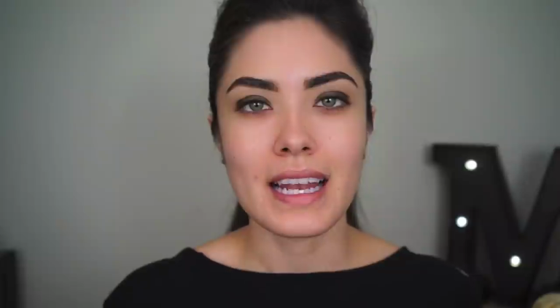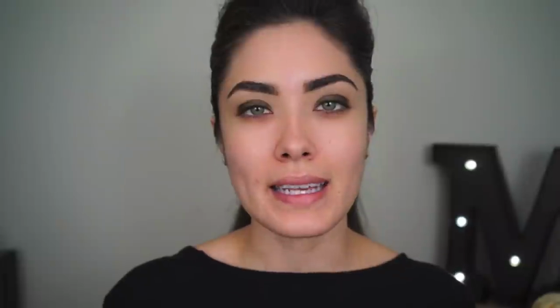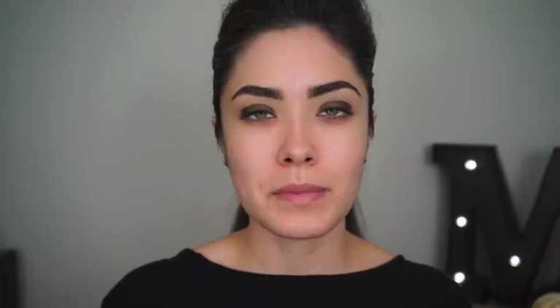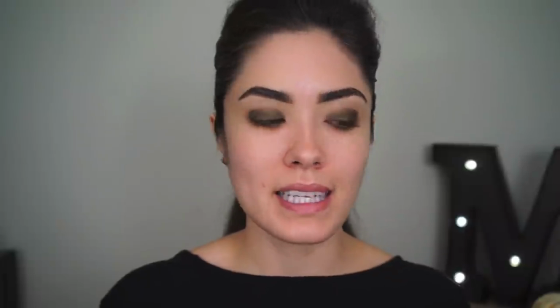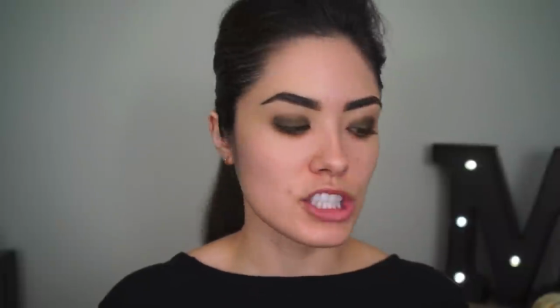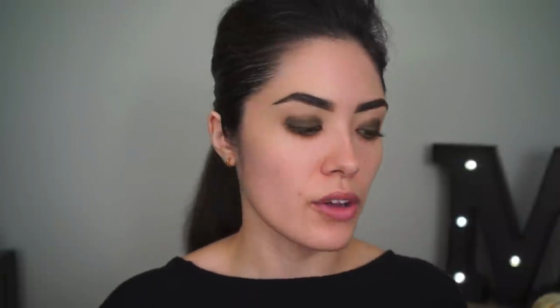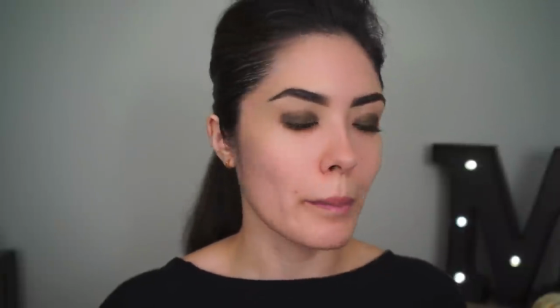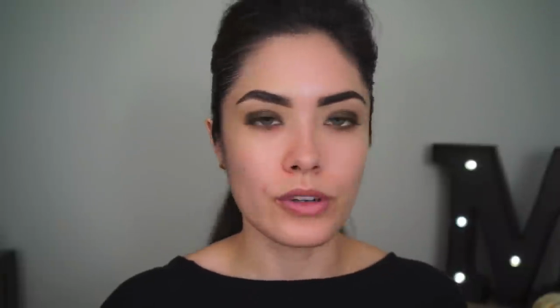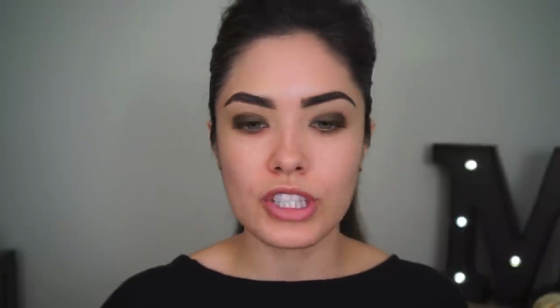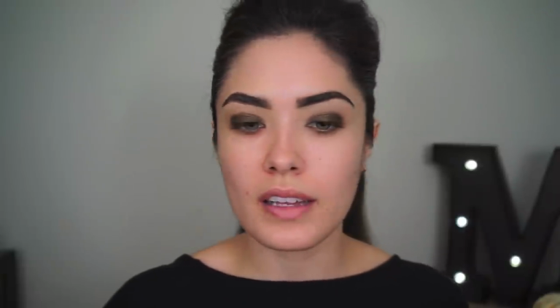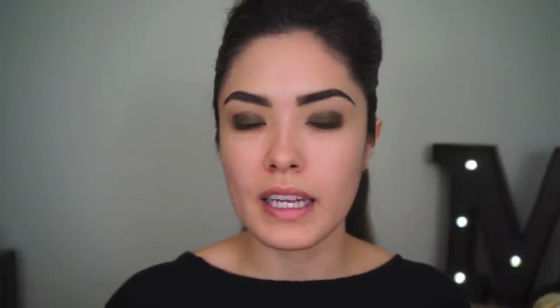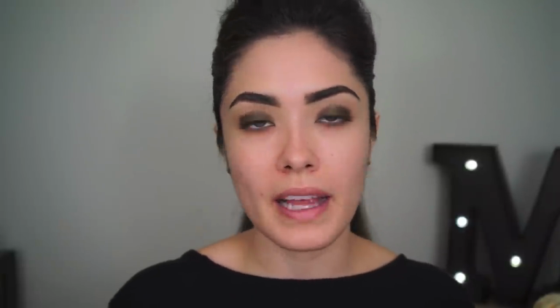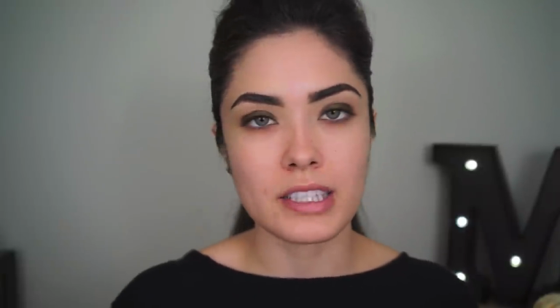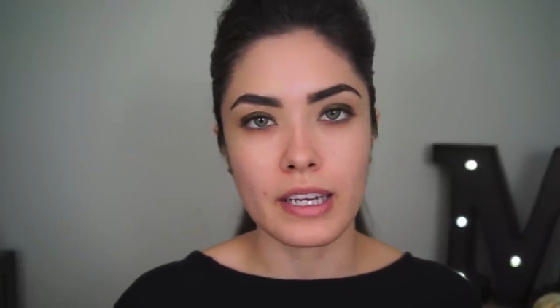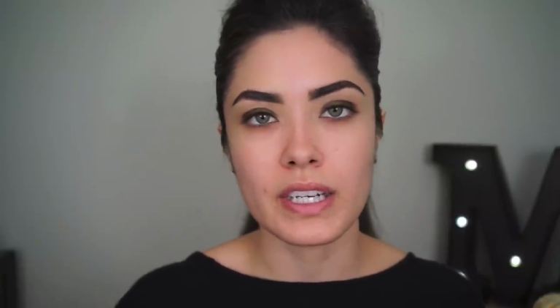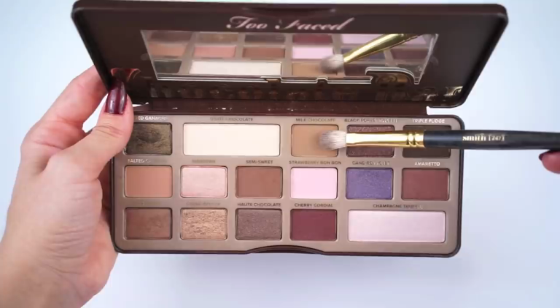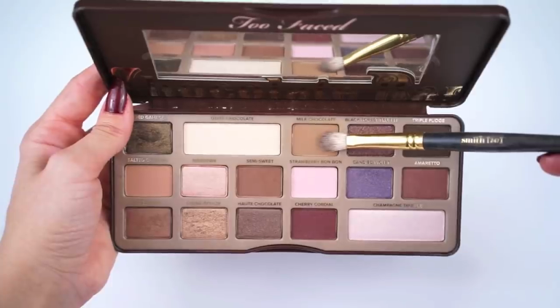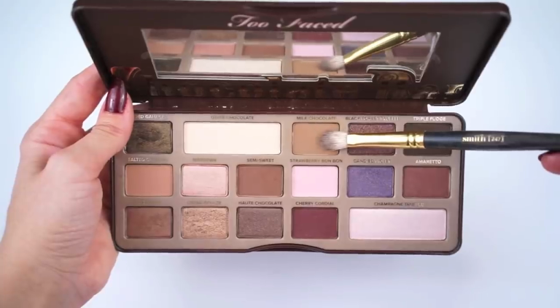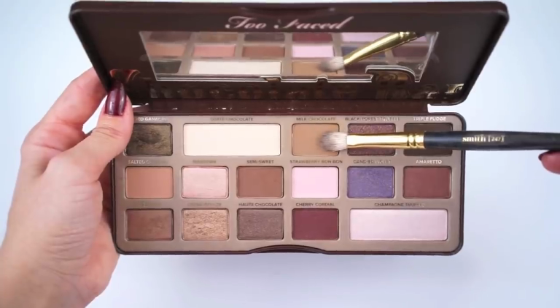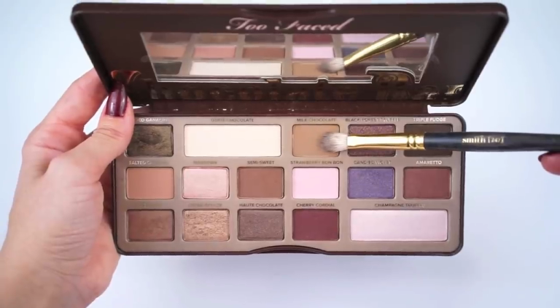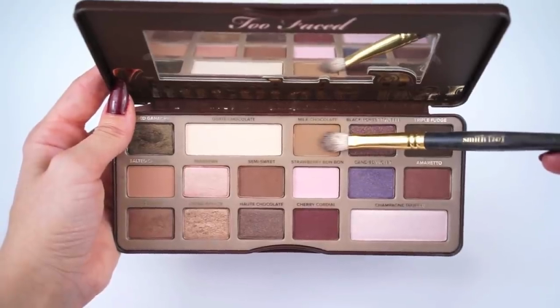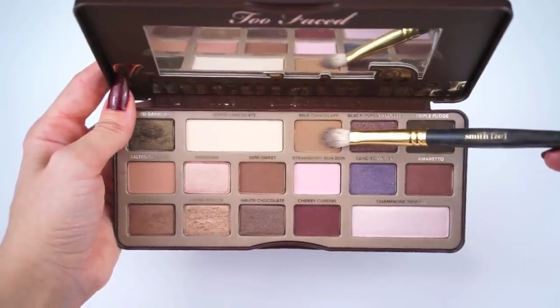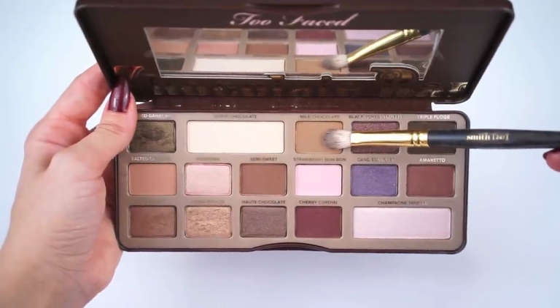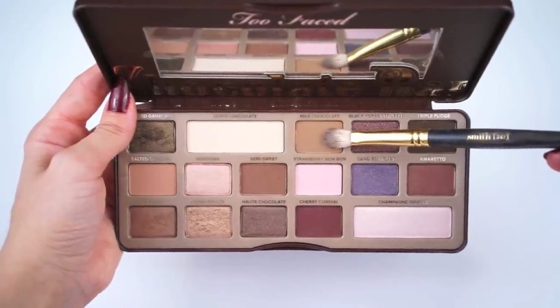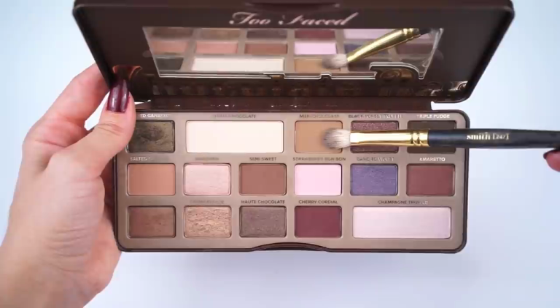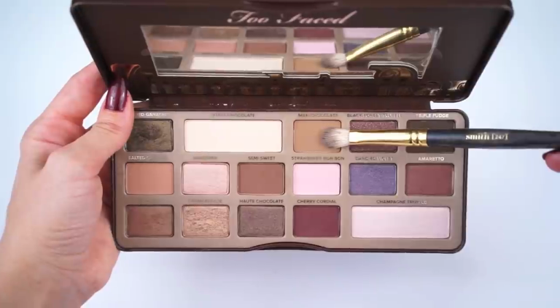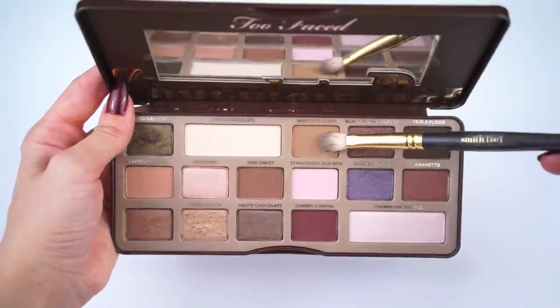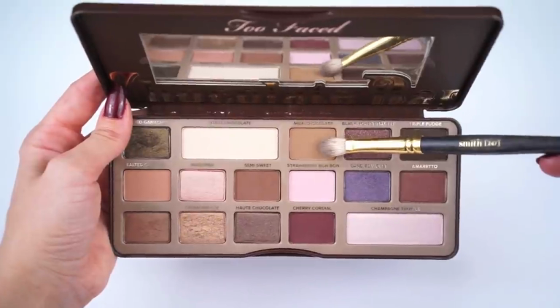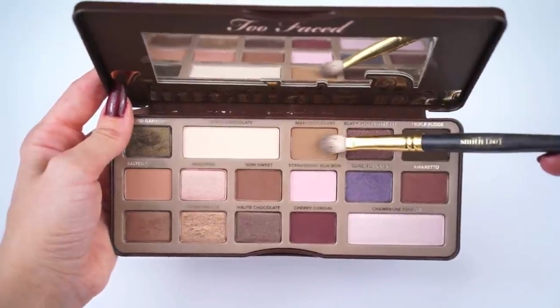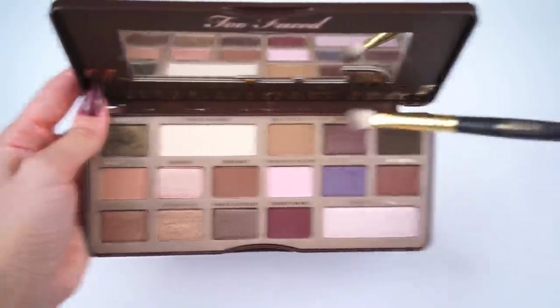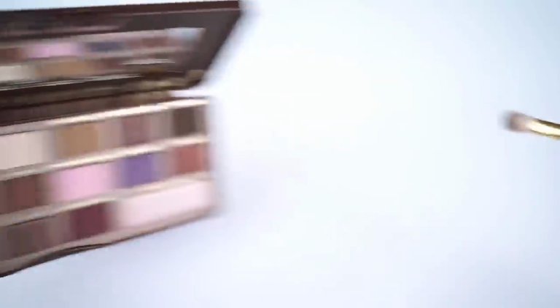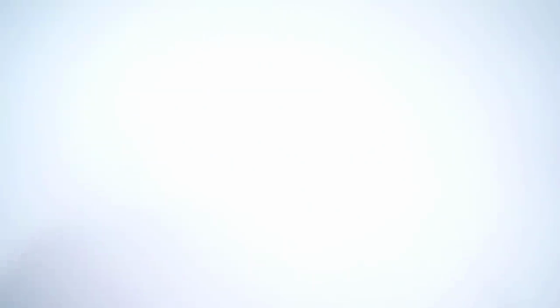Next, I'm going to take the shadow Milk Chocolate and apply it to my crease to help blend out that shadow using Smith brush 247.